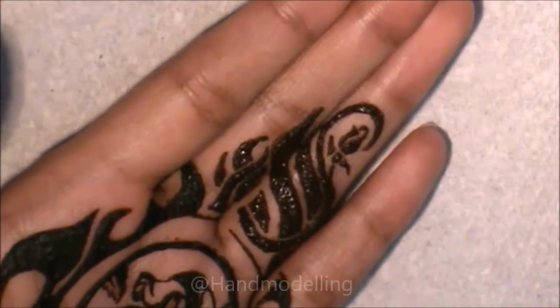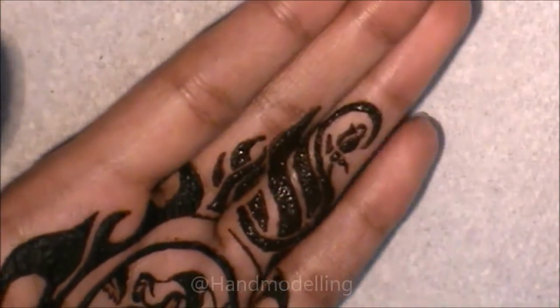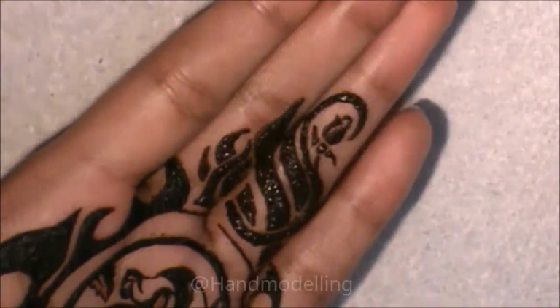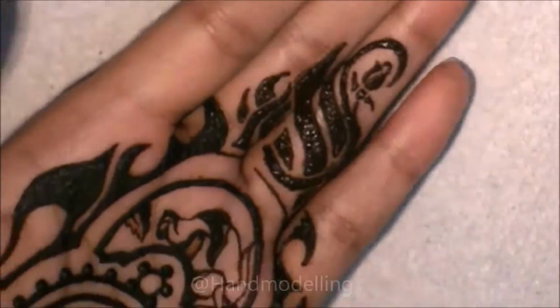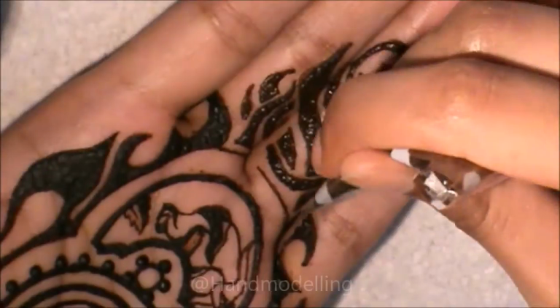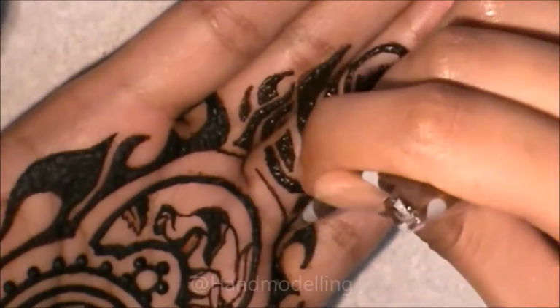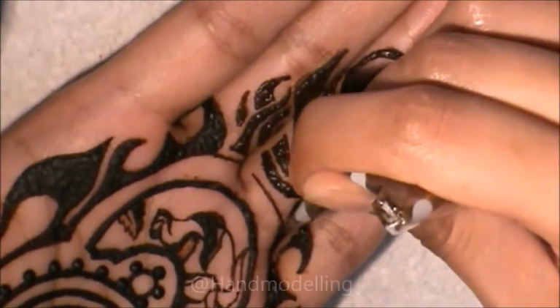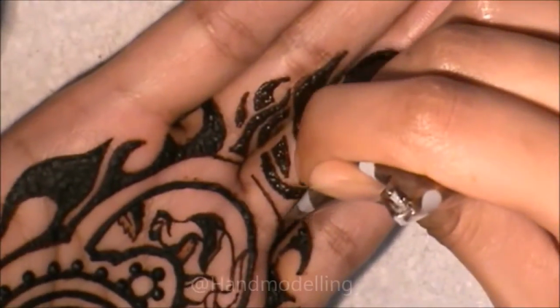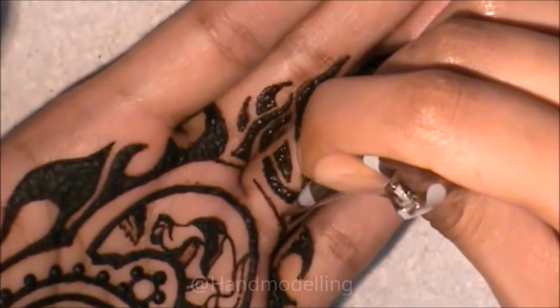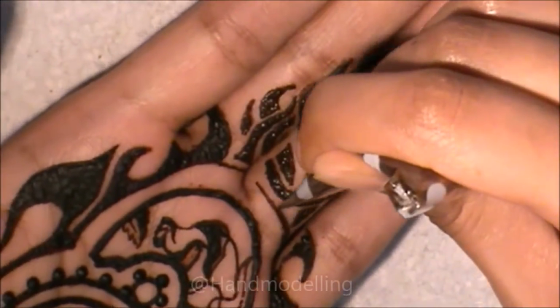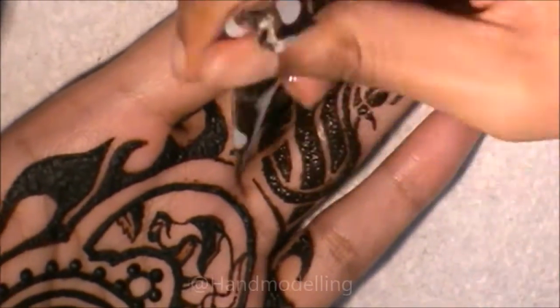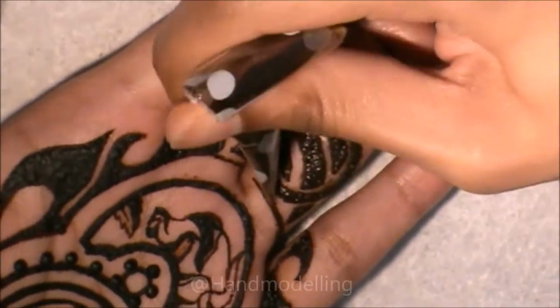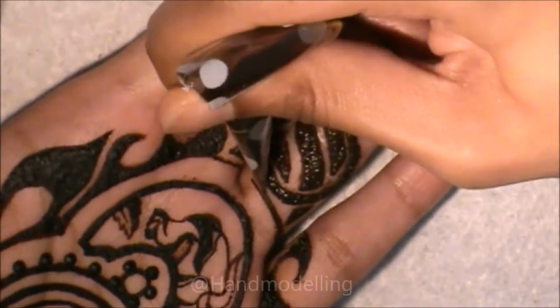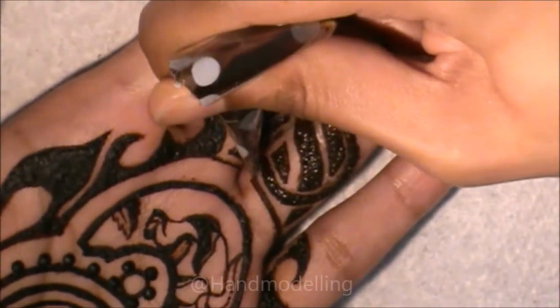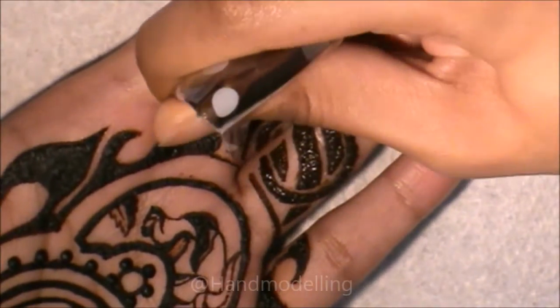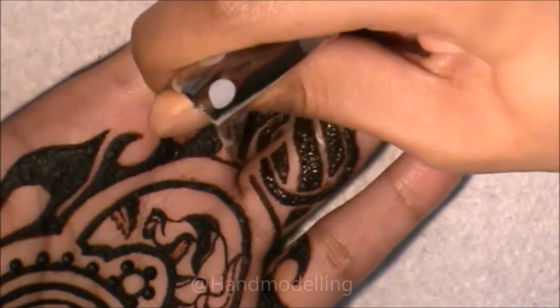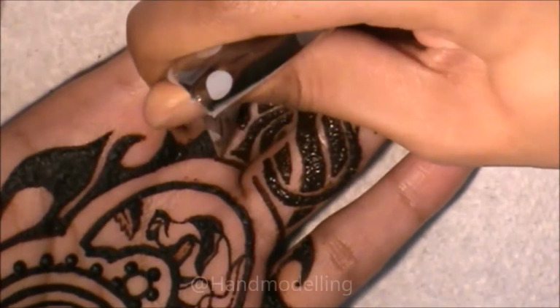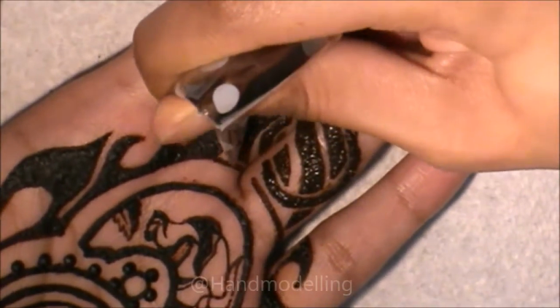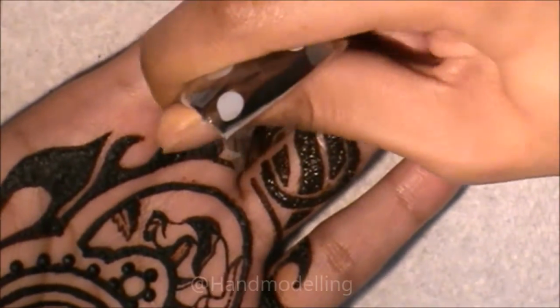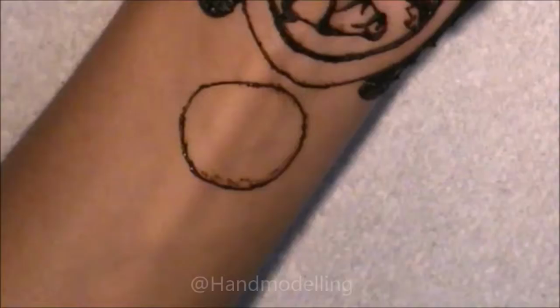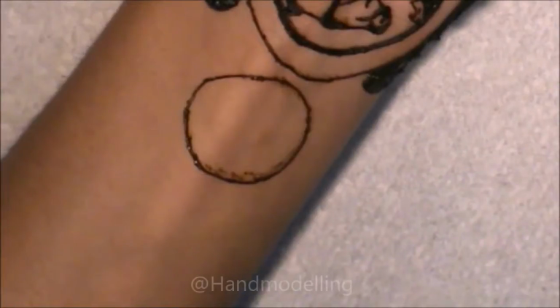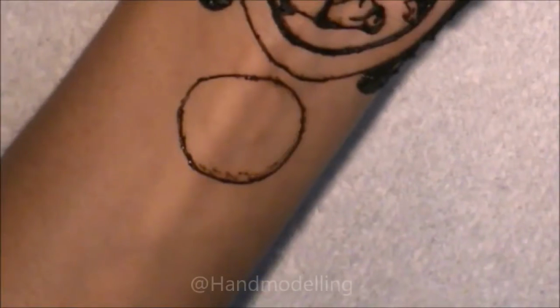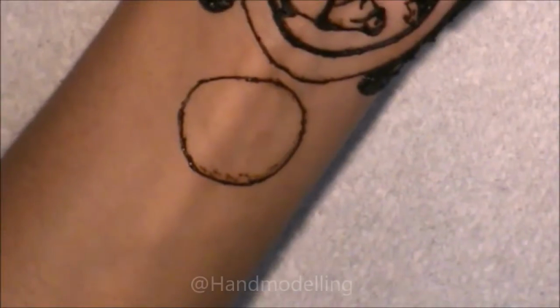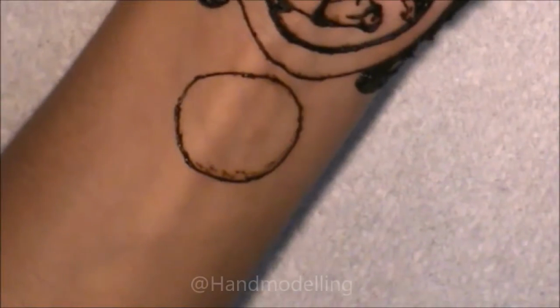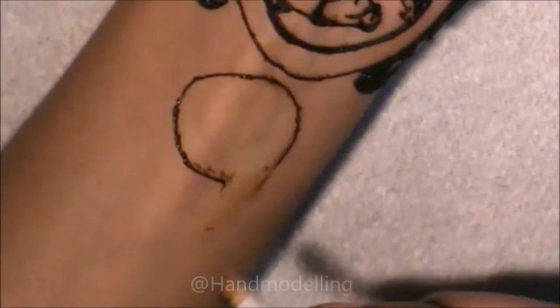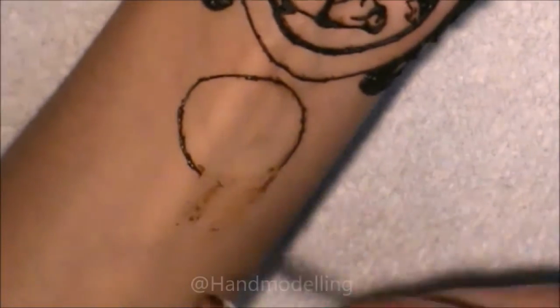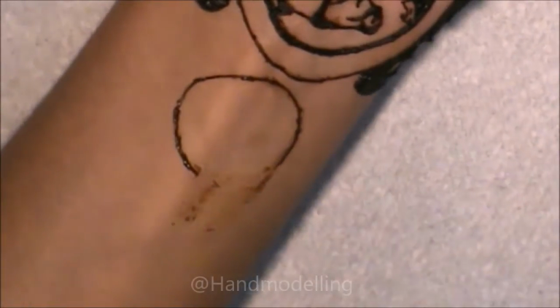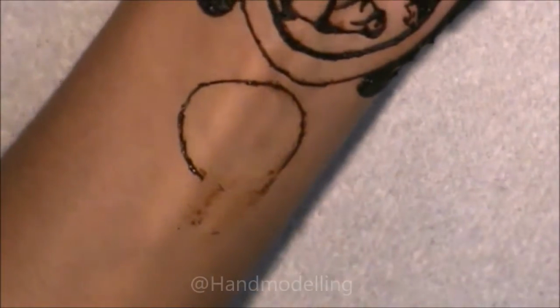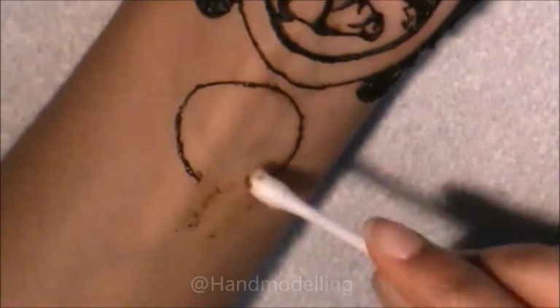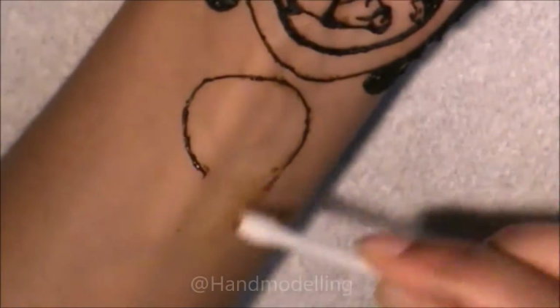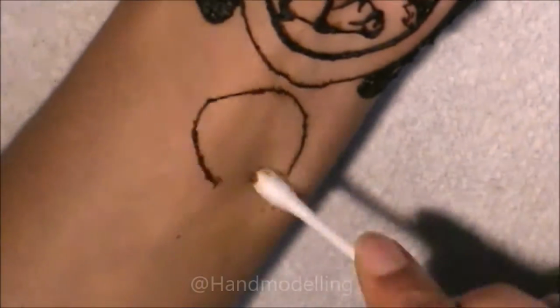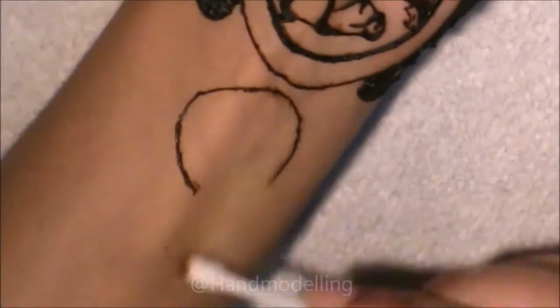A little tip: always keep a Q-tip handy because if you make a mistake, it is pretty much a lifesaver.